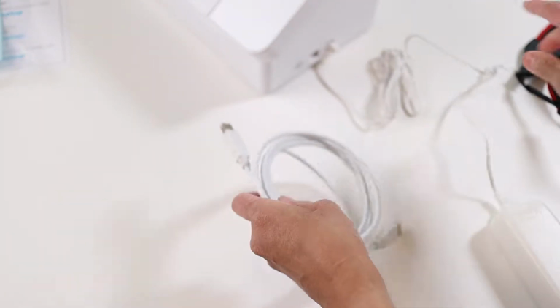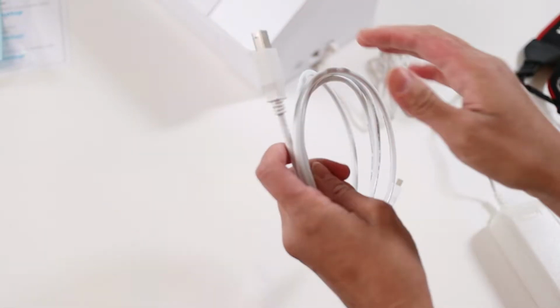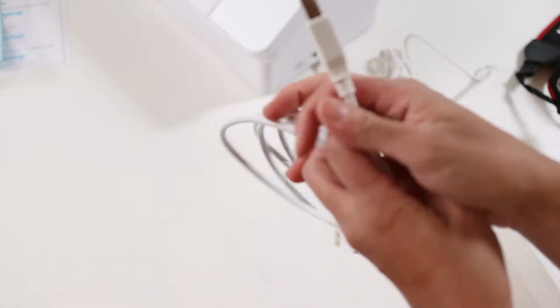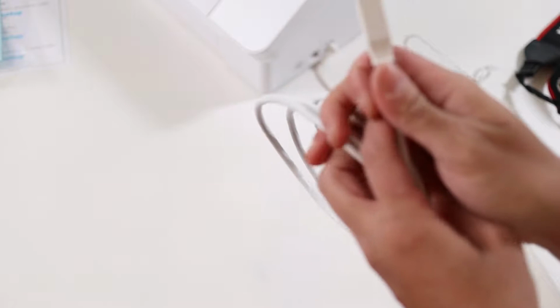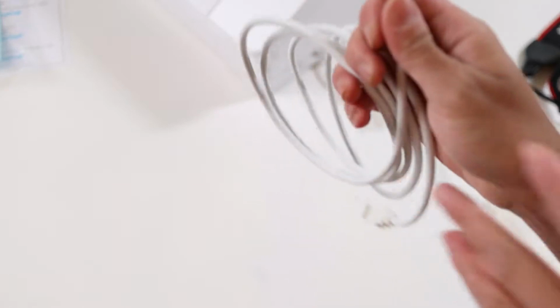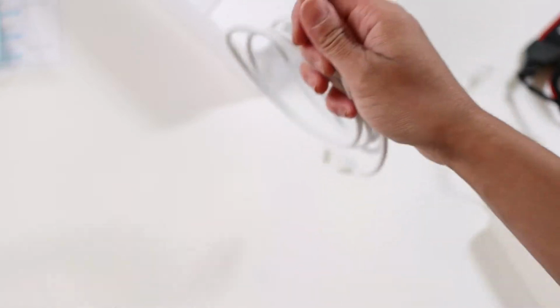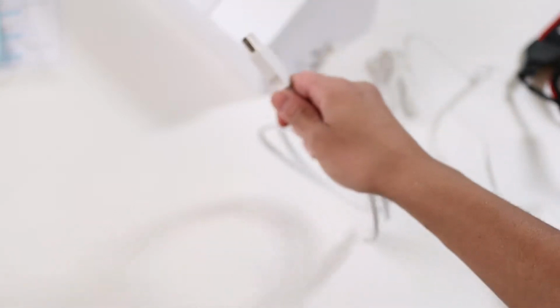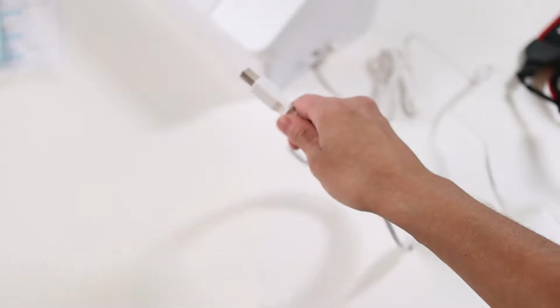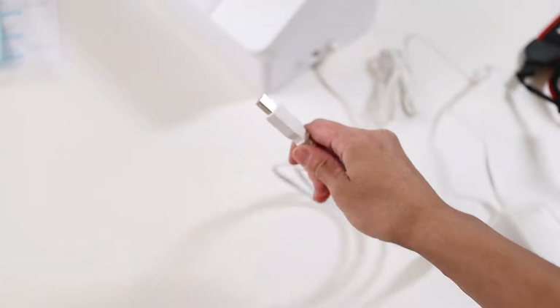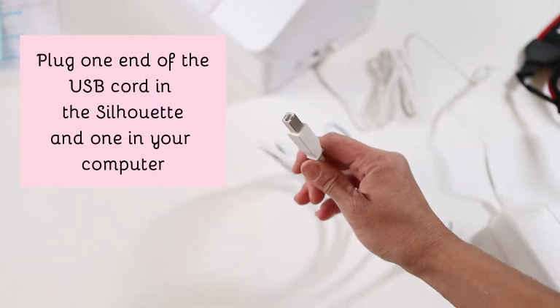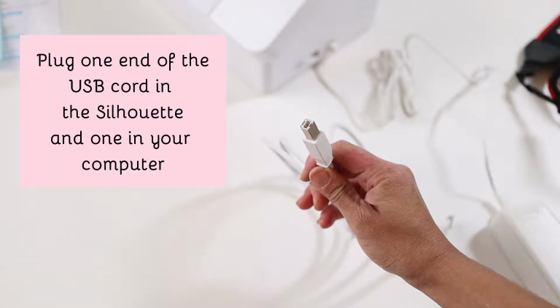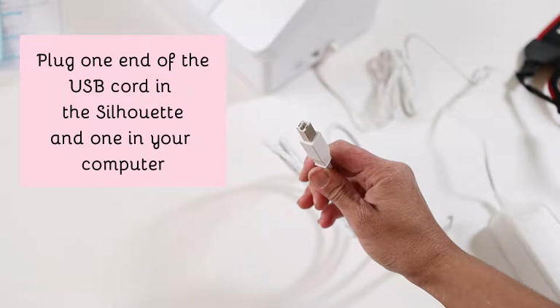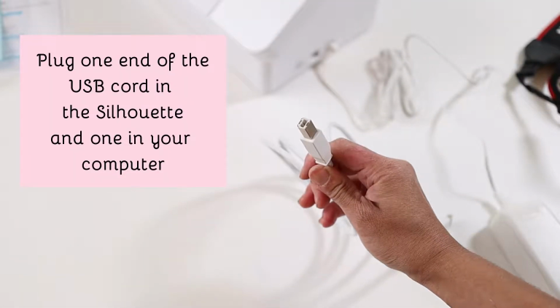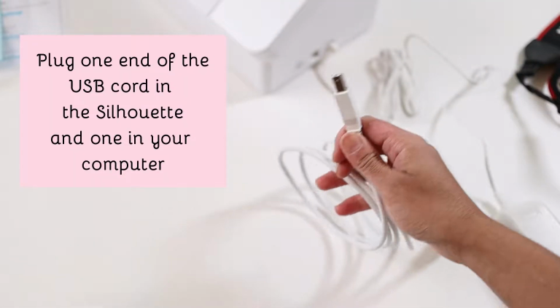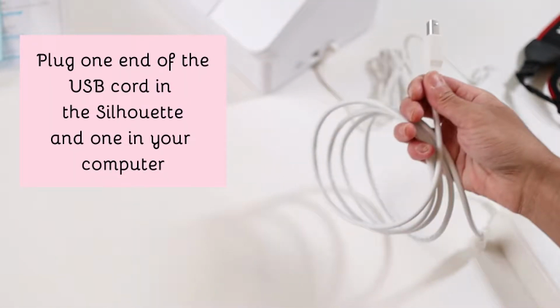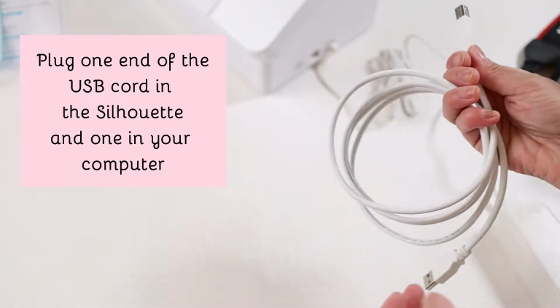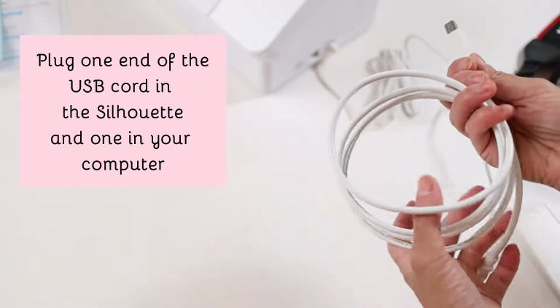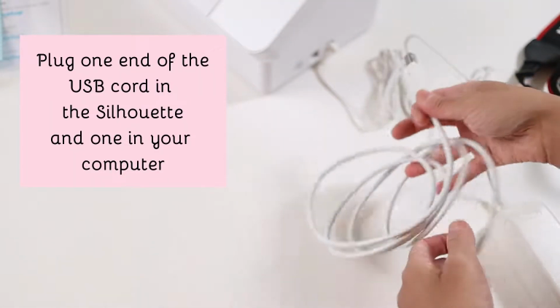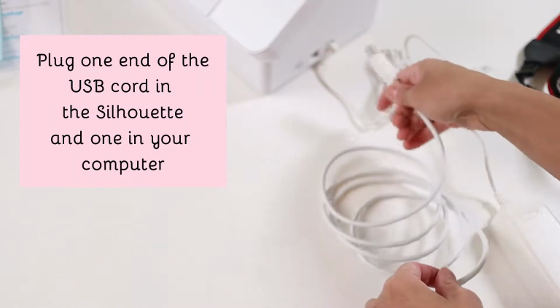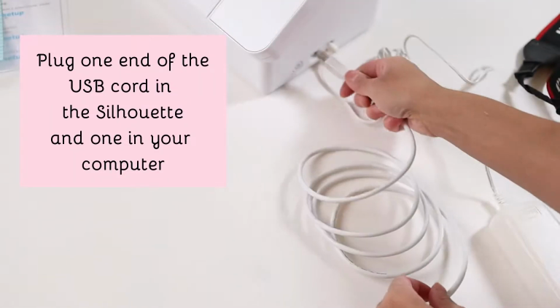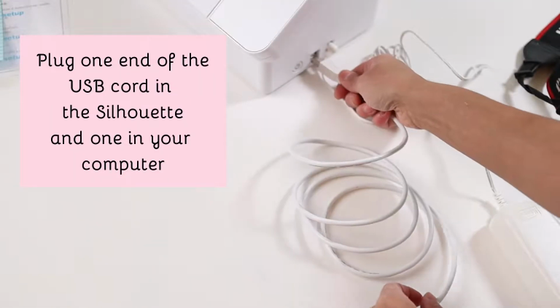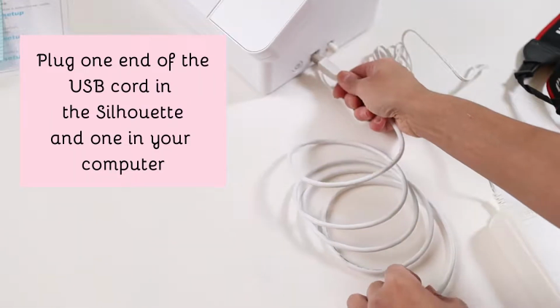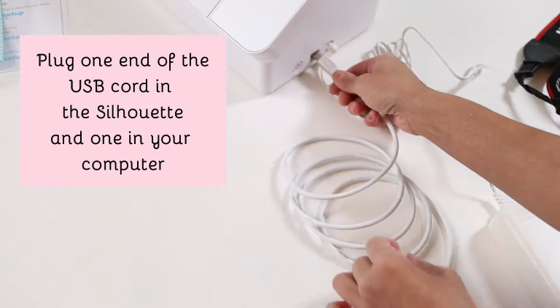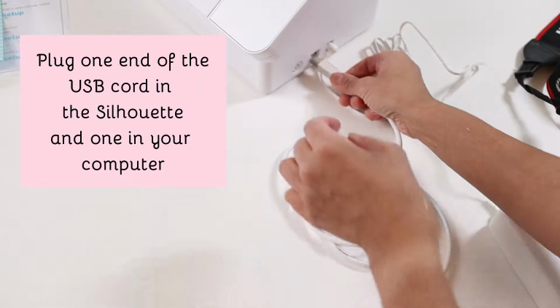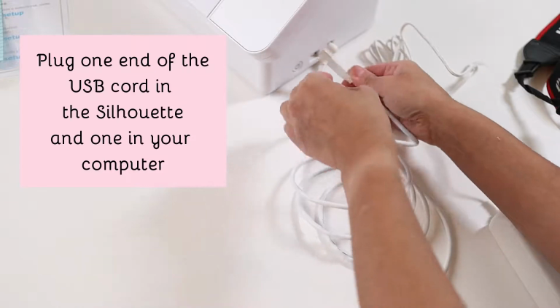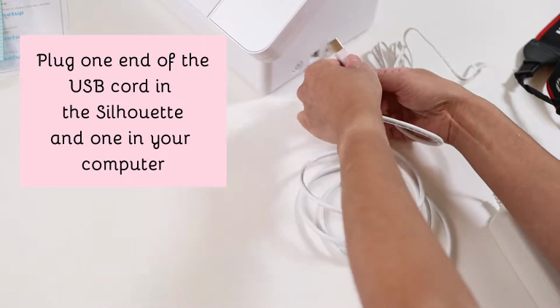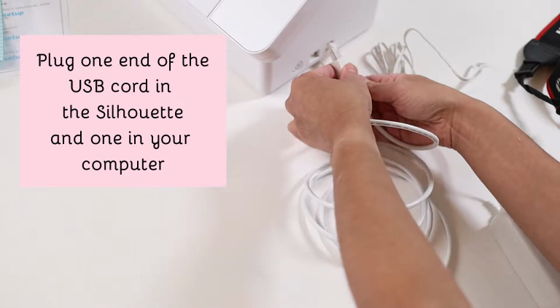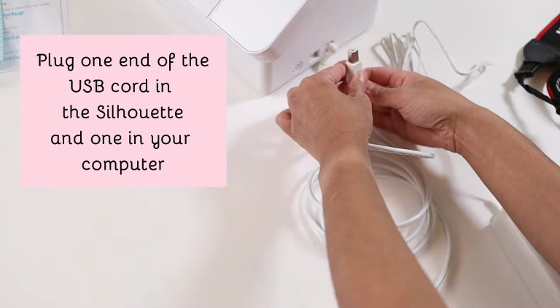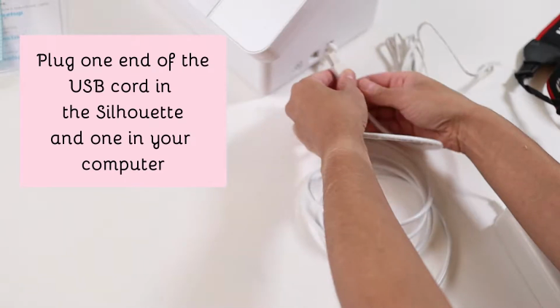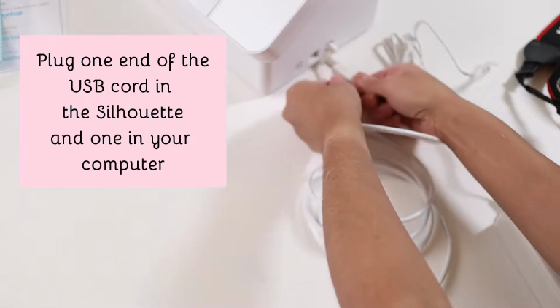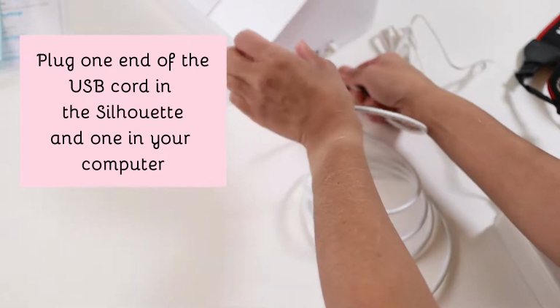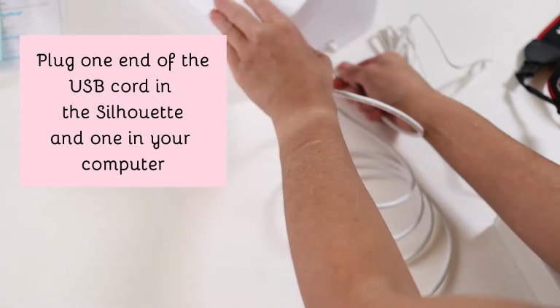Plug one end of the USB cord into the Silhouette and the other one into your computer. If you have a Mac with a USB-C connection you will need an adapter.